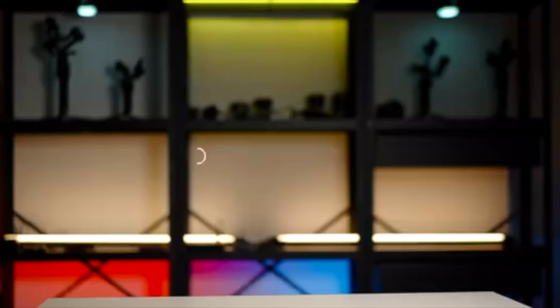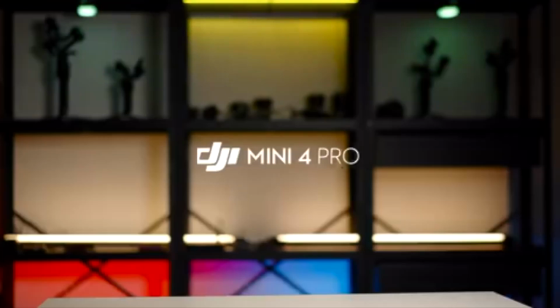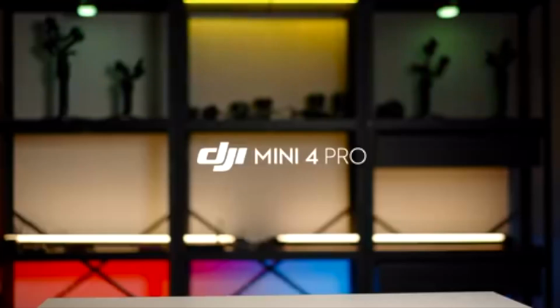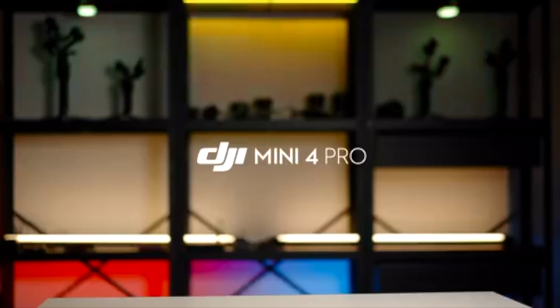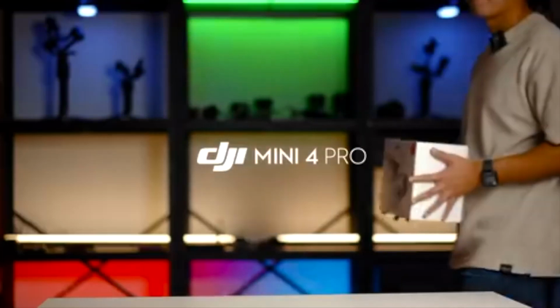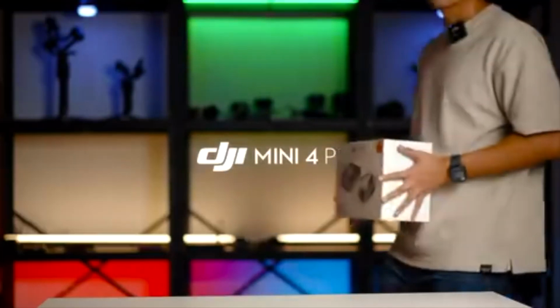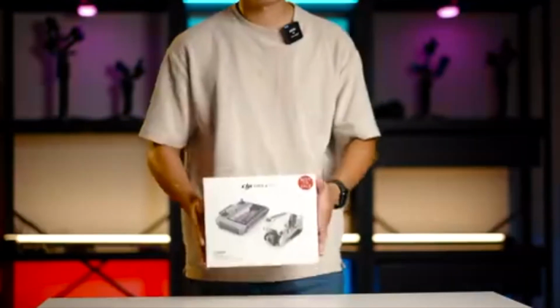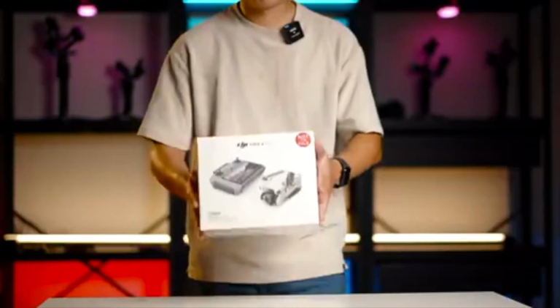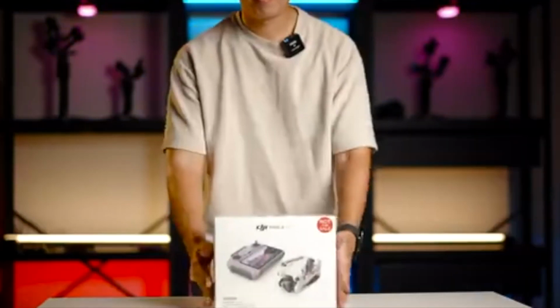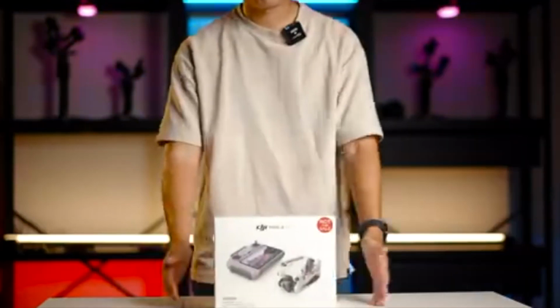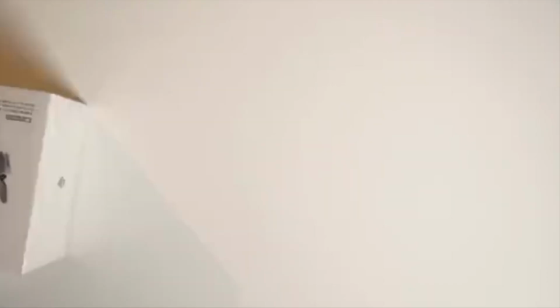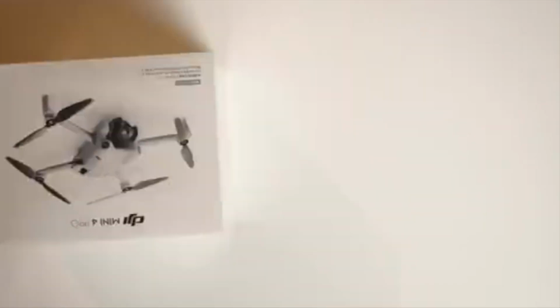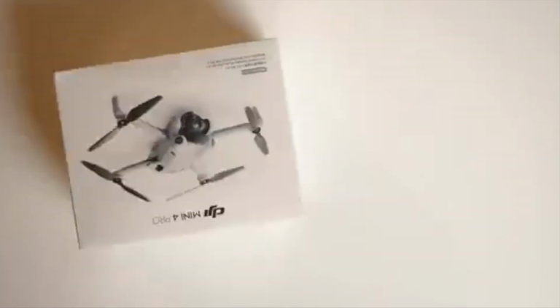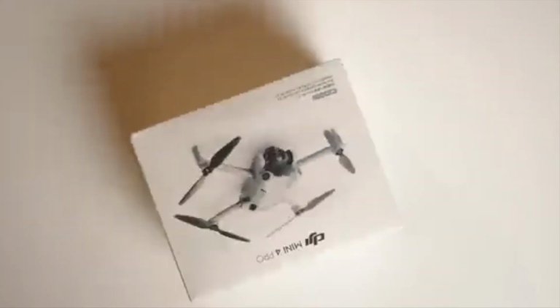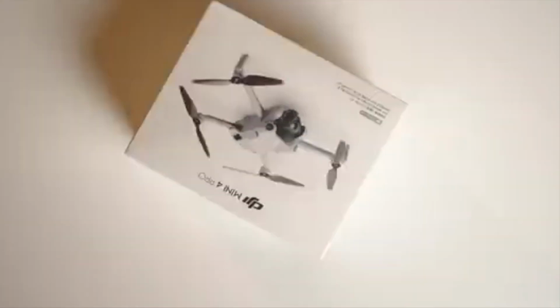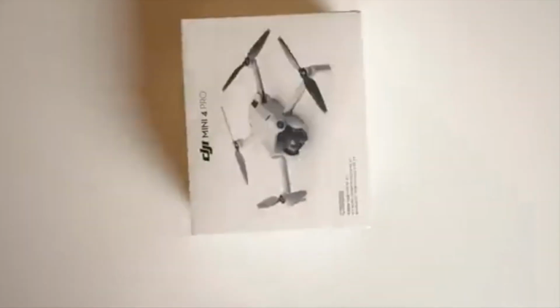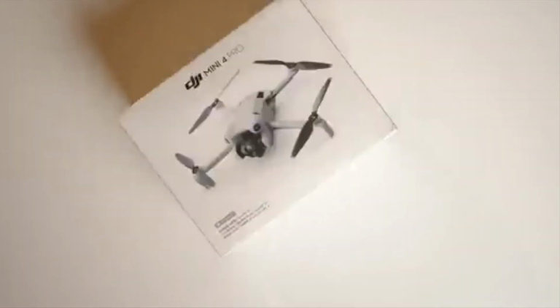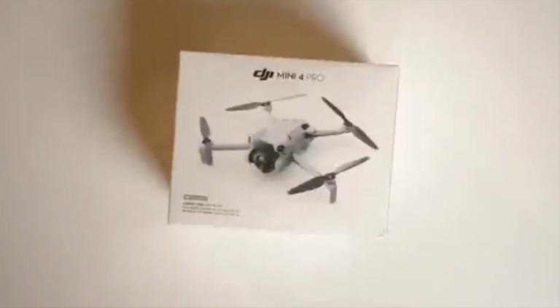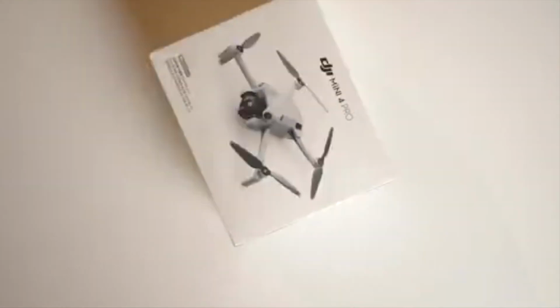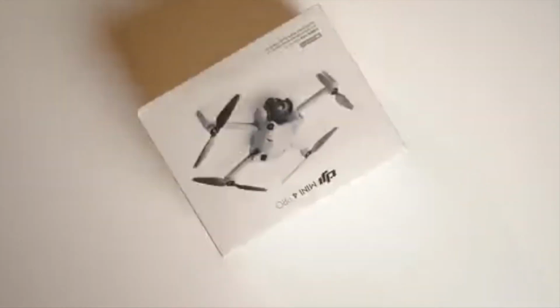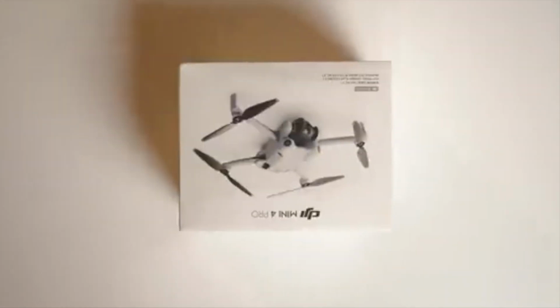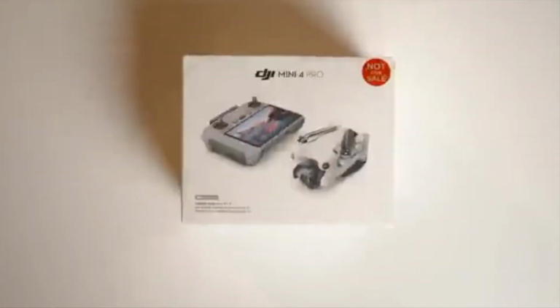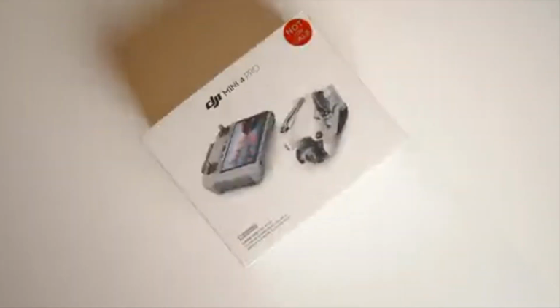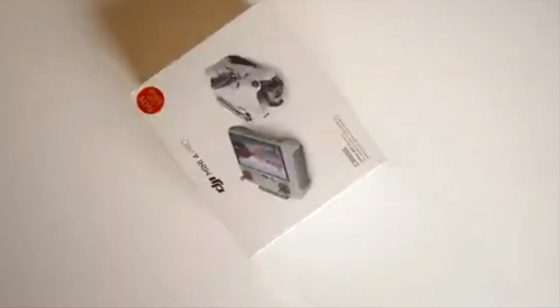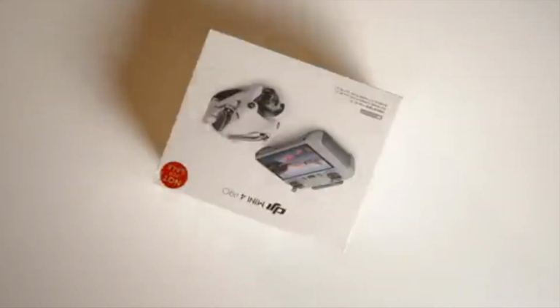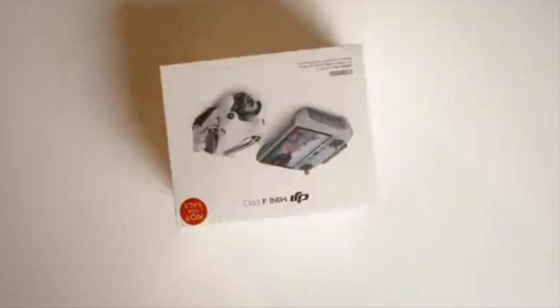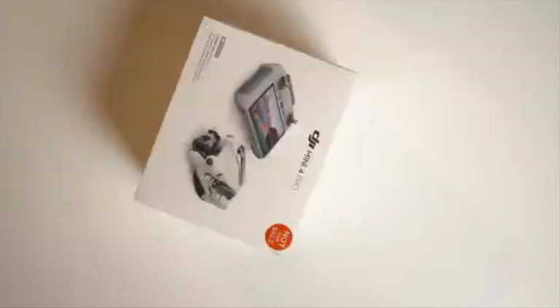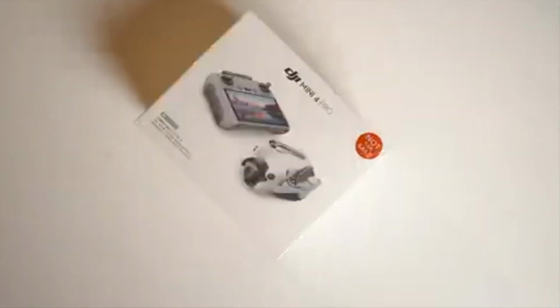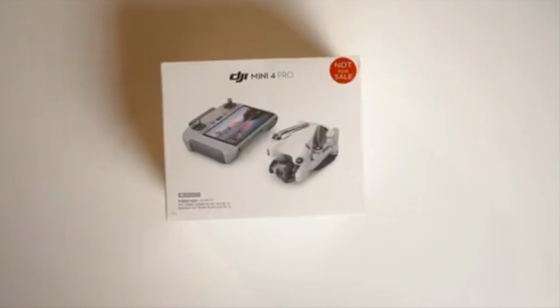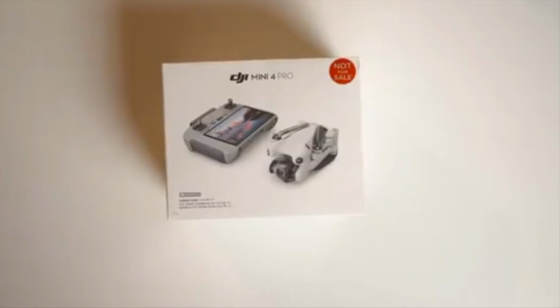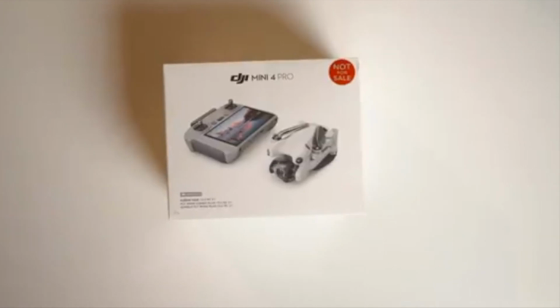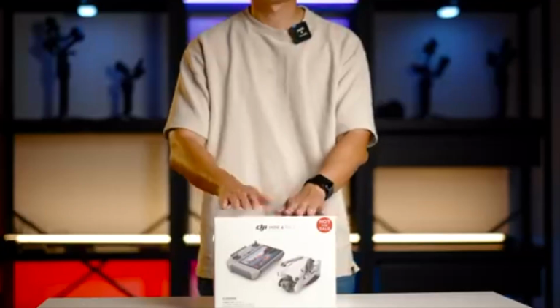Hey everyone and welcome to my channel. Today we're going to be talking about the best SD card for your DJI Mini 4 Pro.